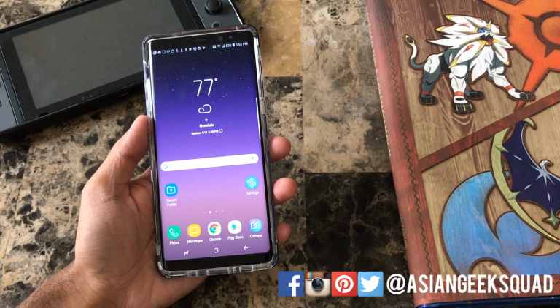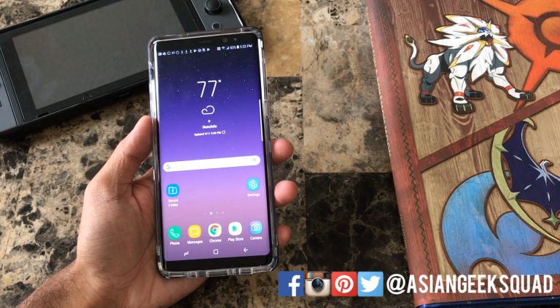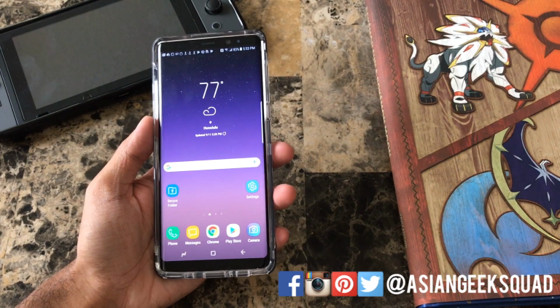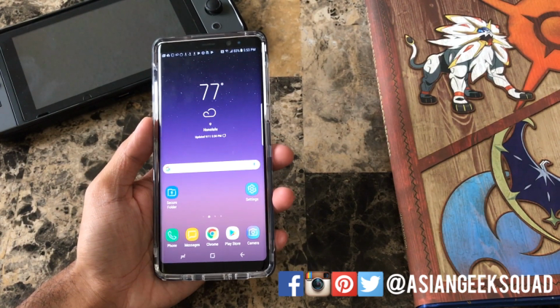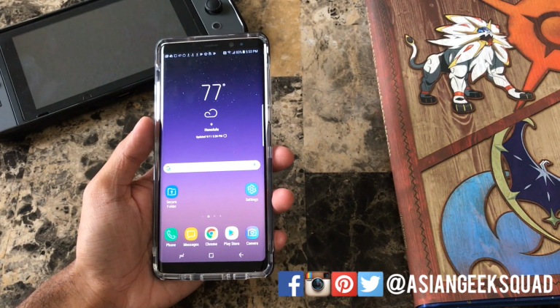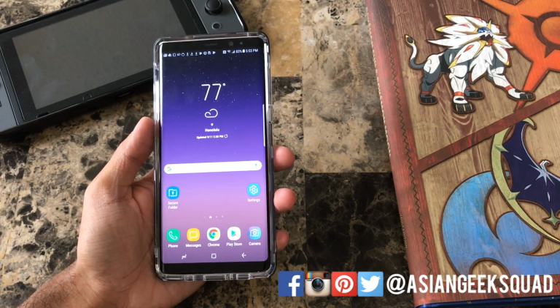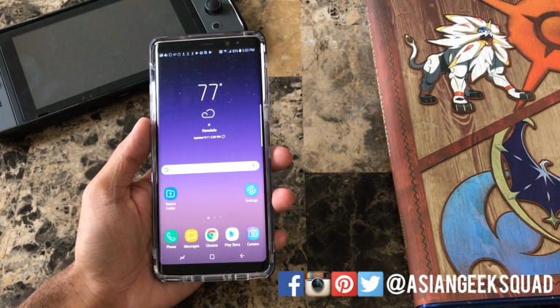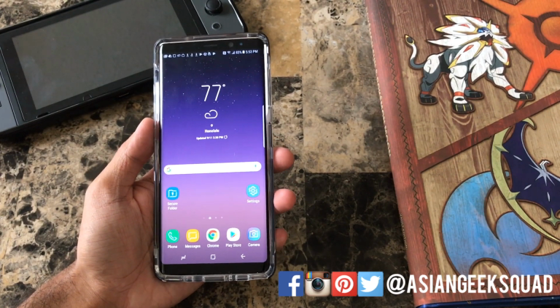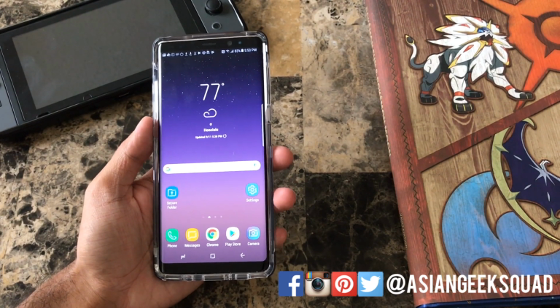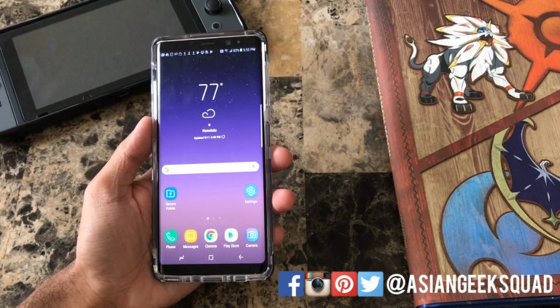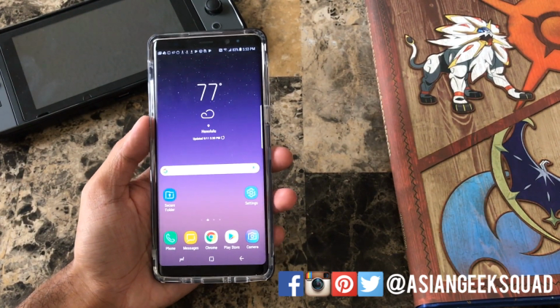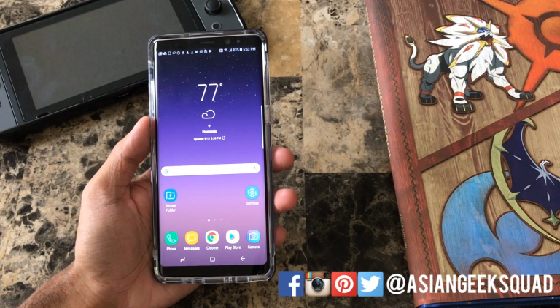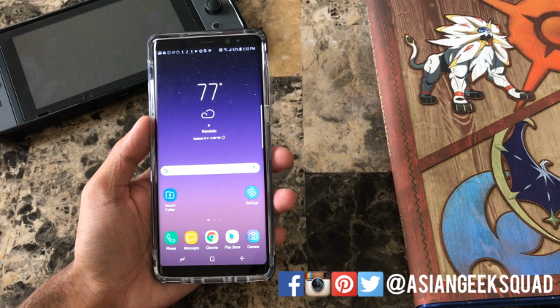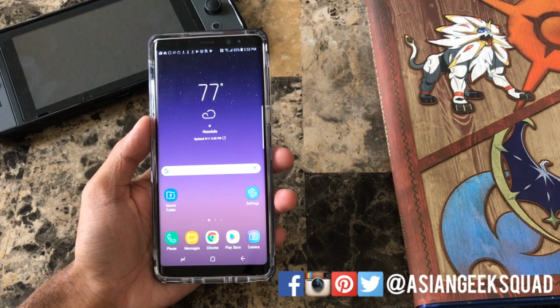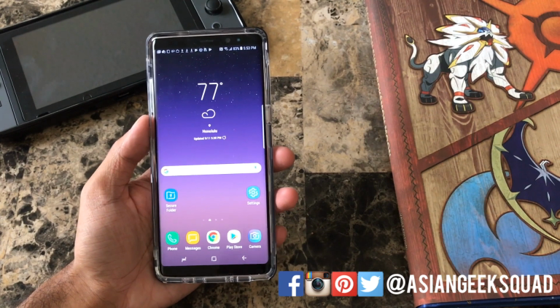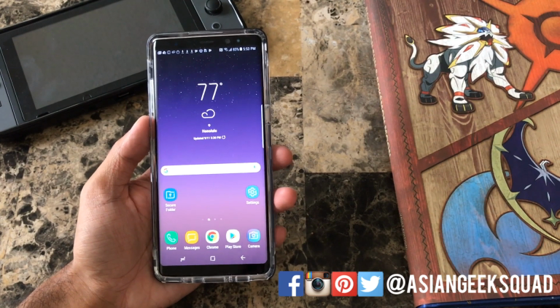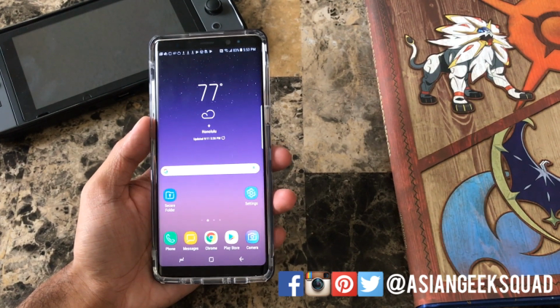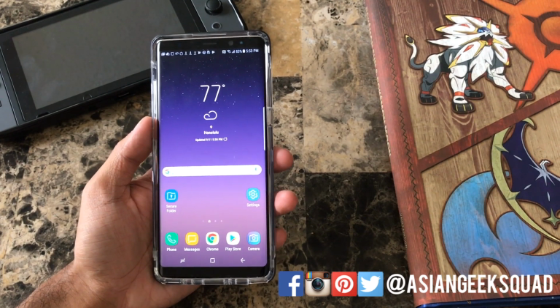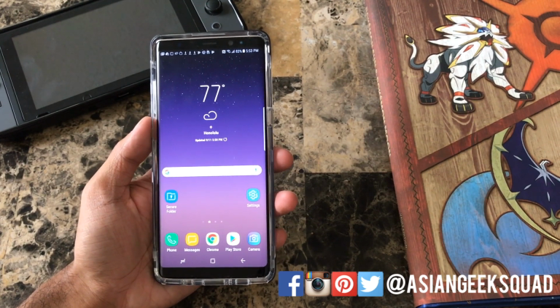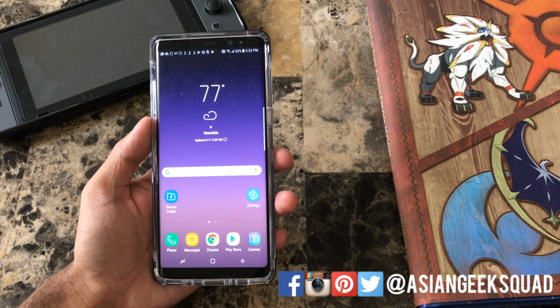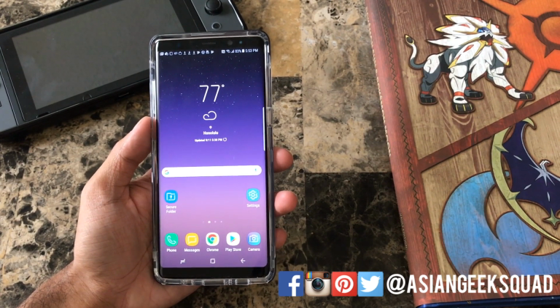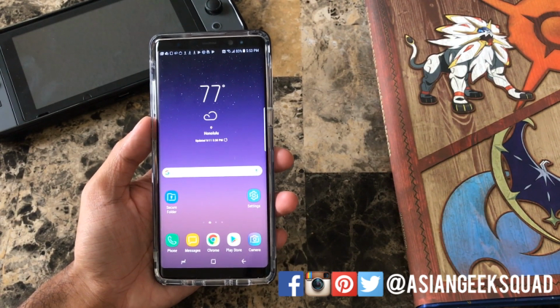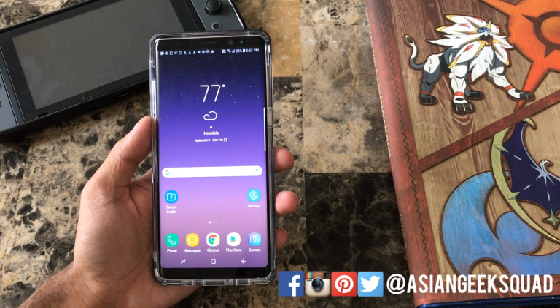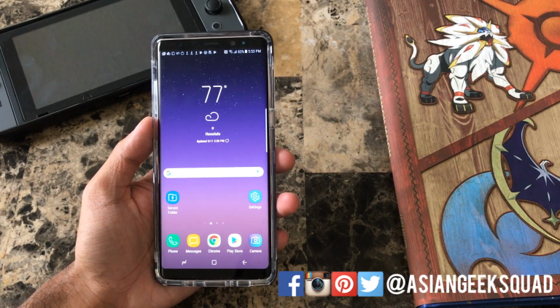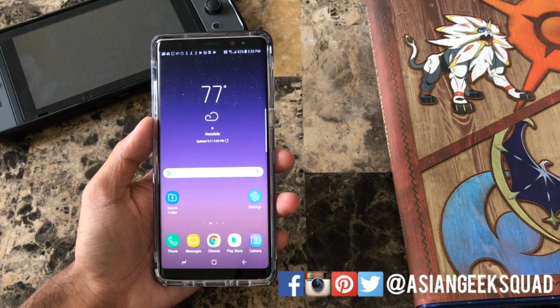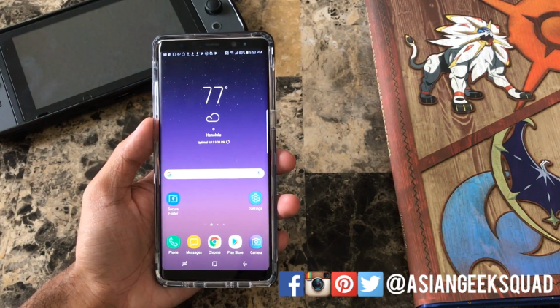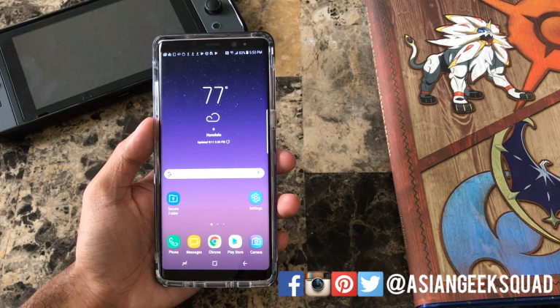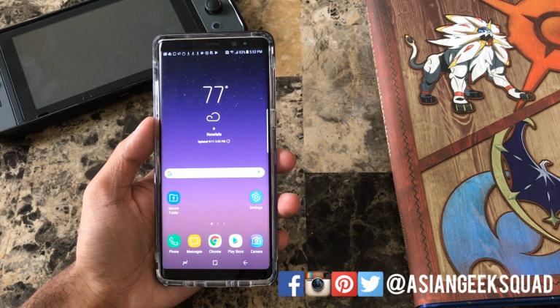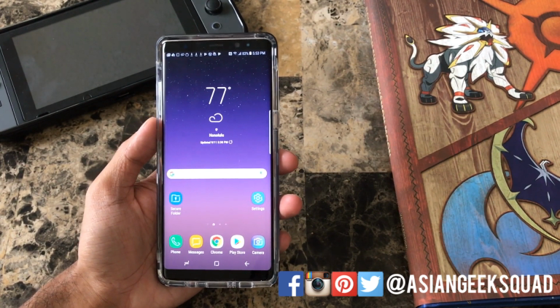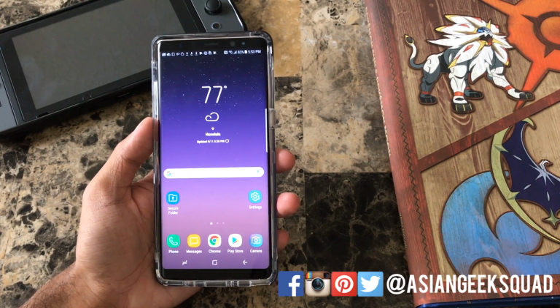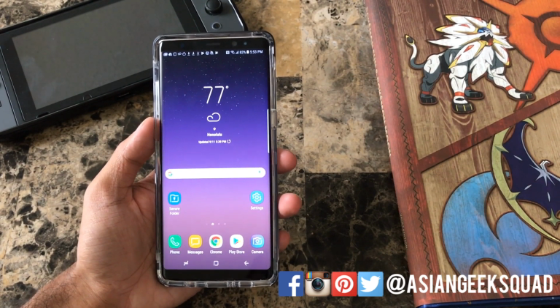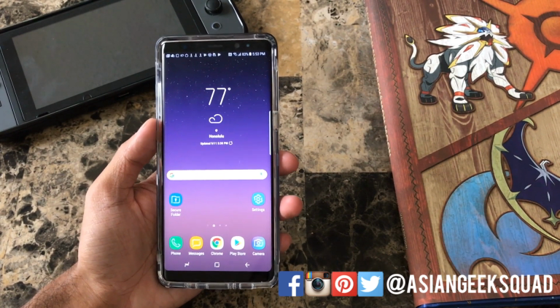Aloha everyone, this is Max with Asian Geek Squad and today we're going to do a quick tutorial on how to unlock your Note 8 with your iris, with your eyes.